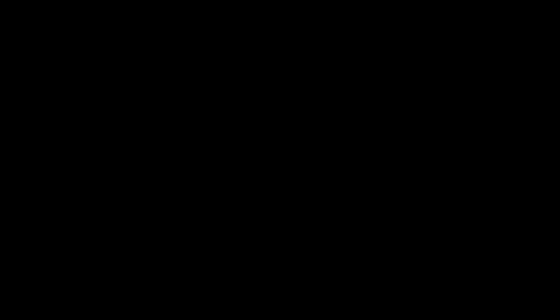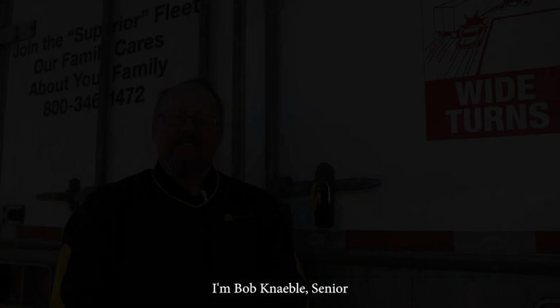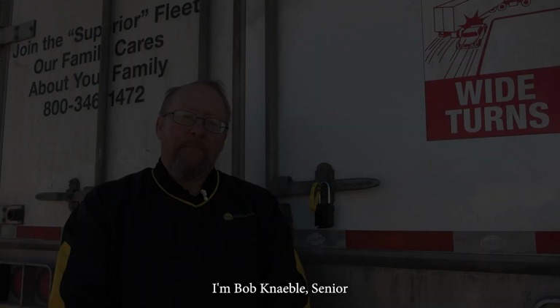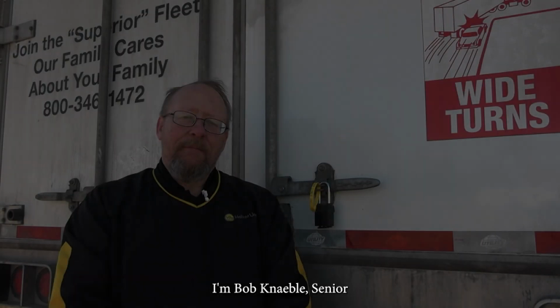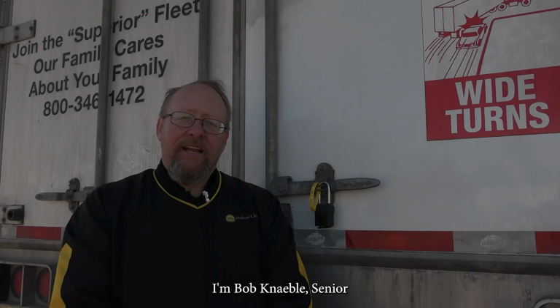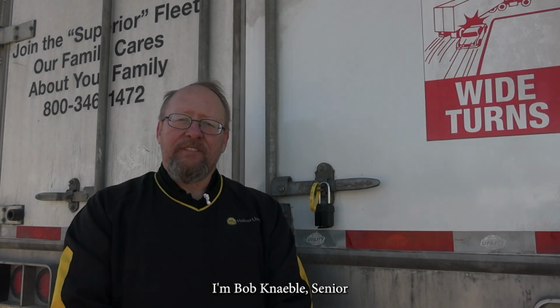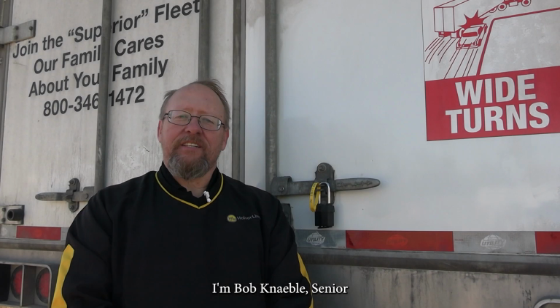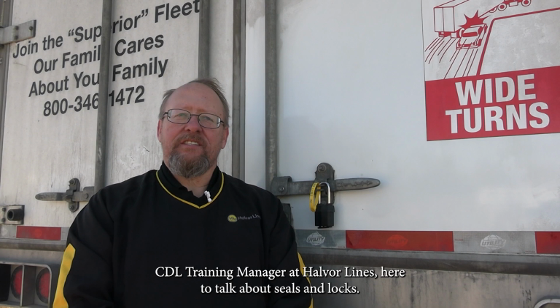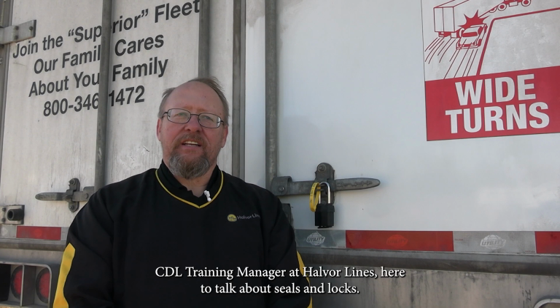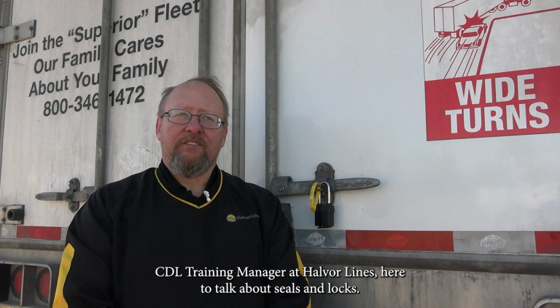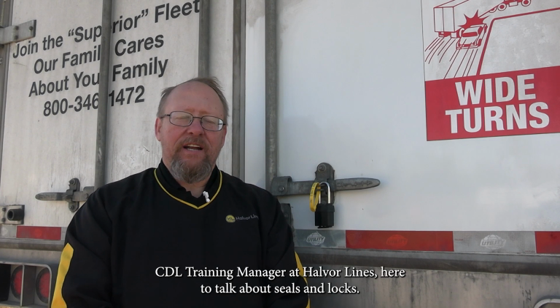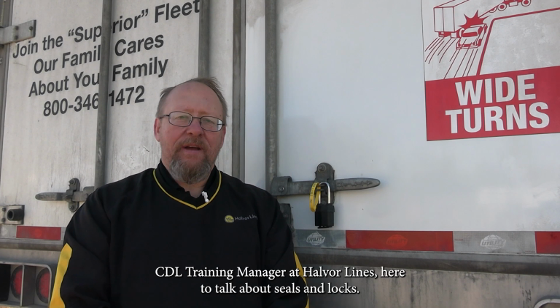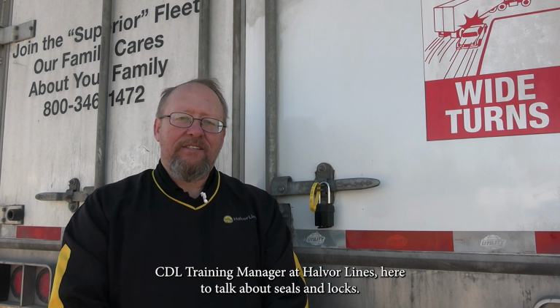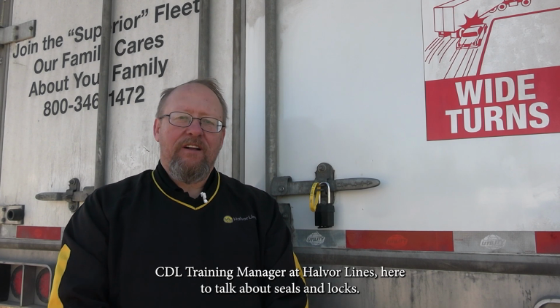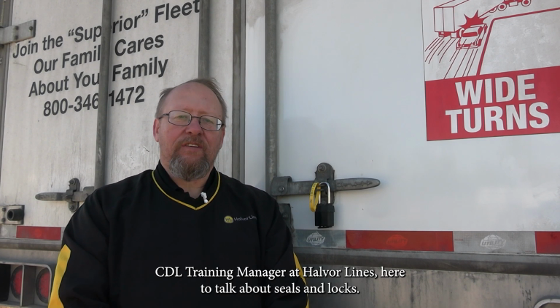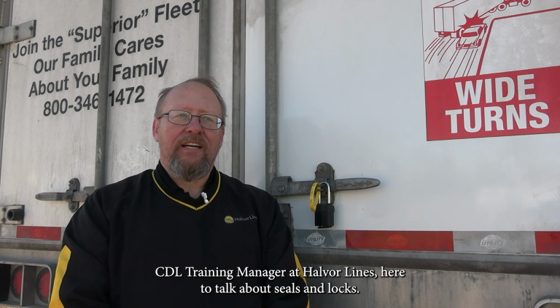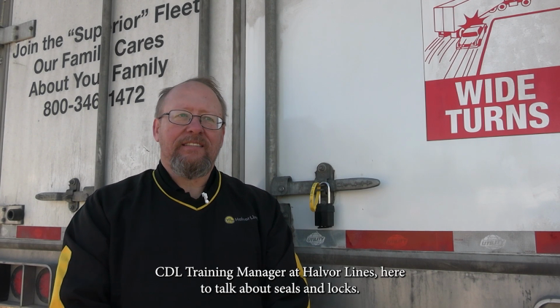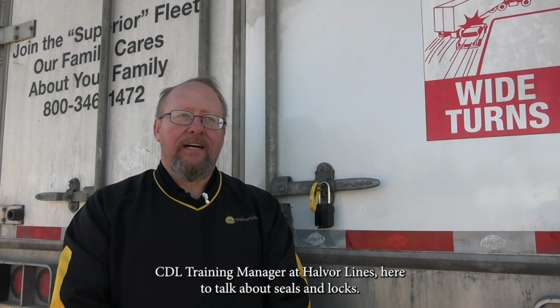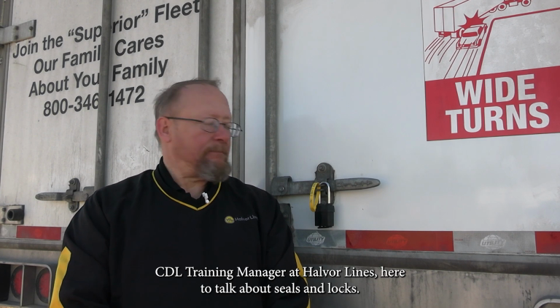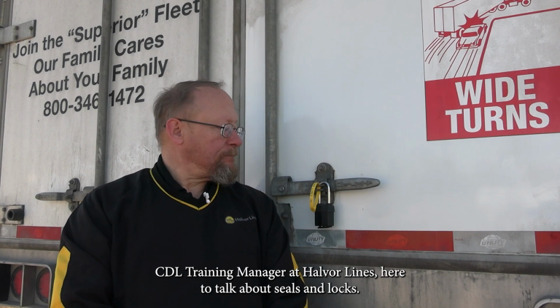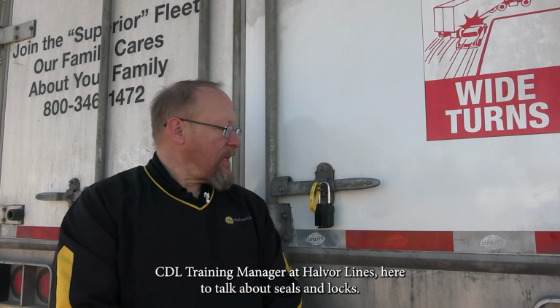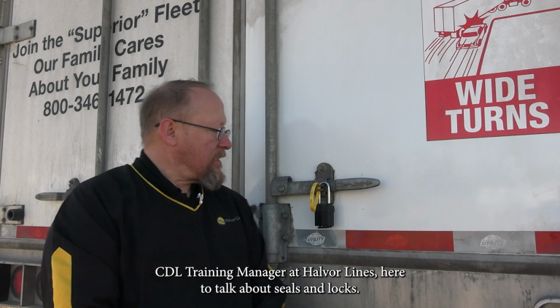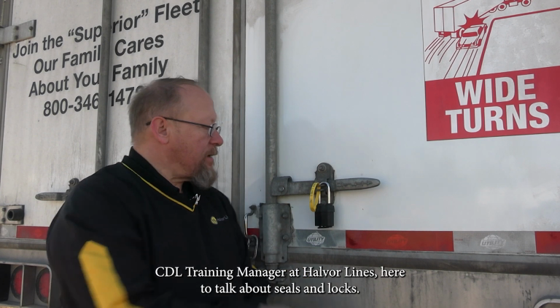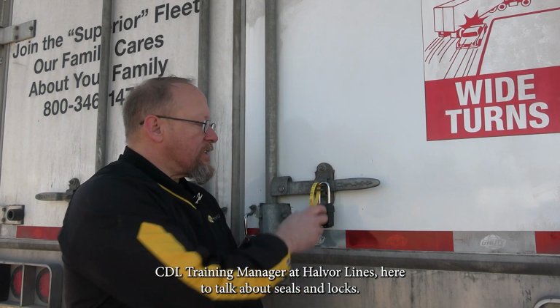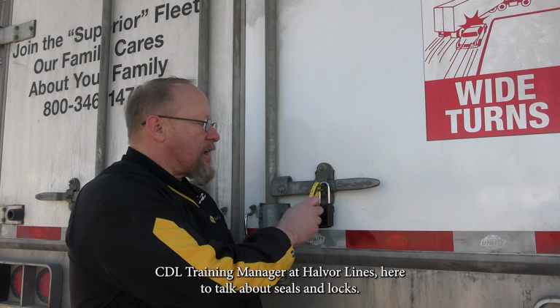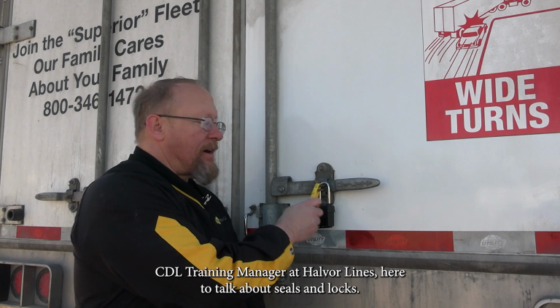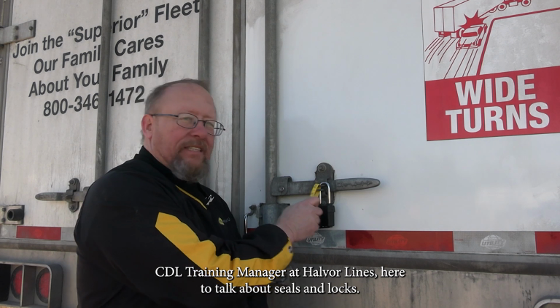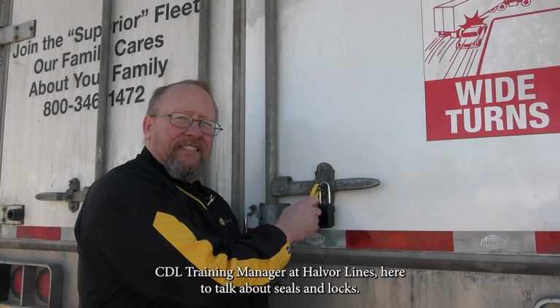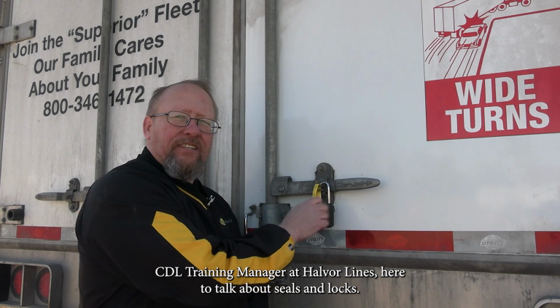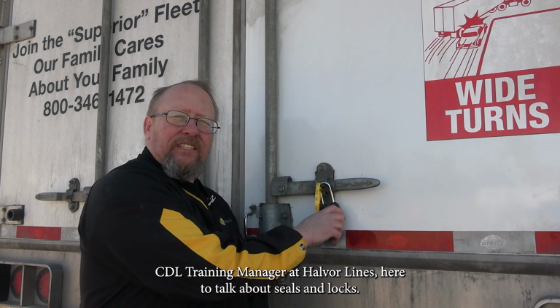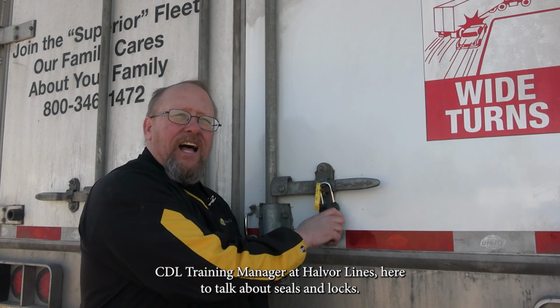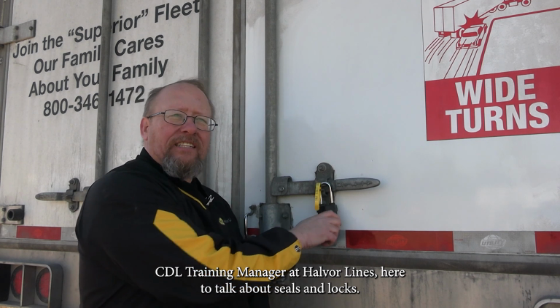I'm Bob Knavel, Senior CDL Training Manager at Helver Lines. Today we're going to talk about seals and locks.